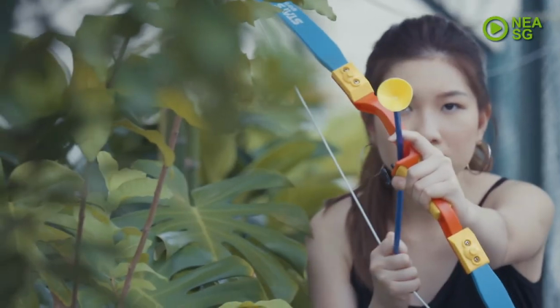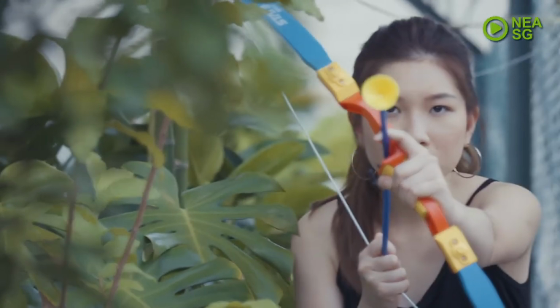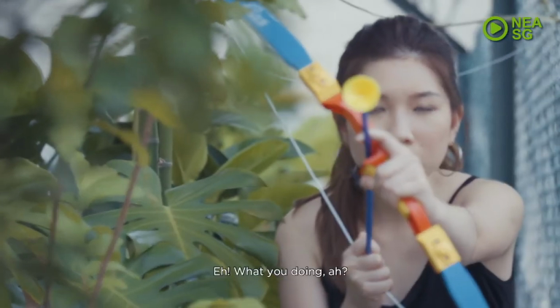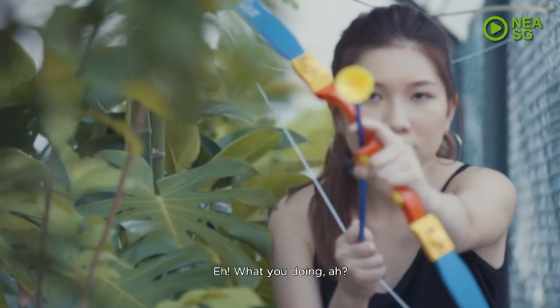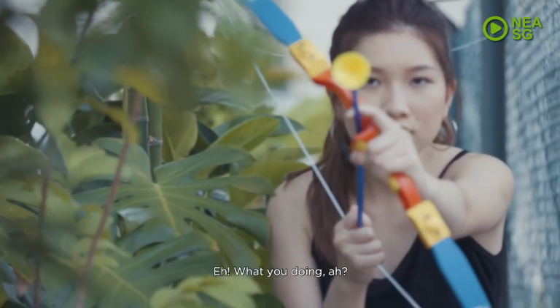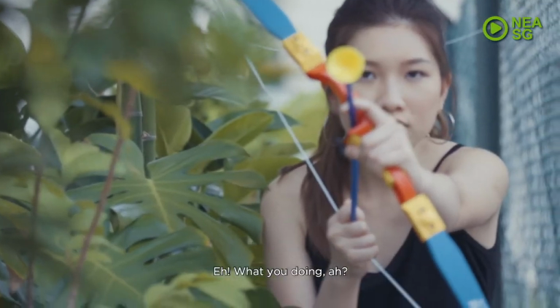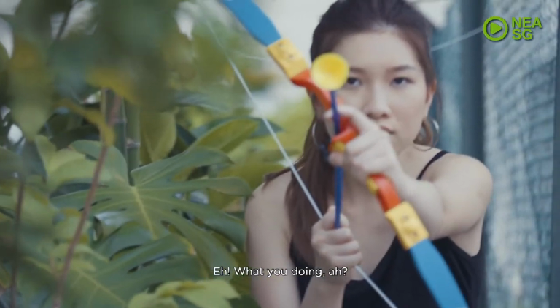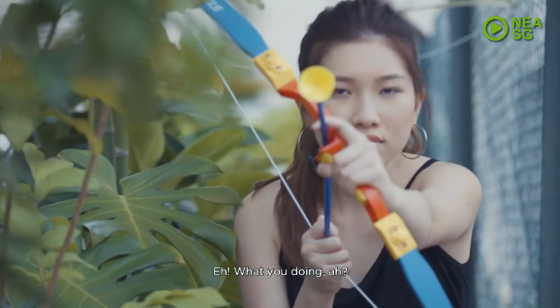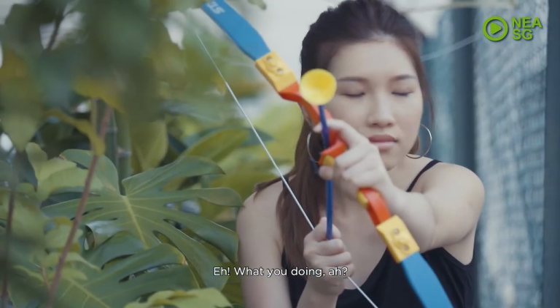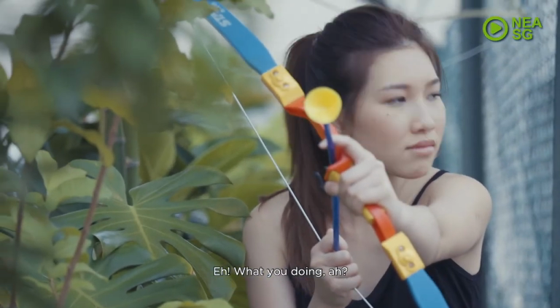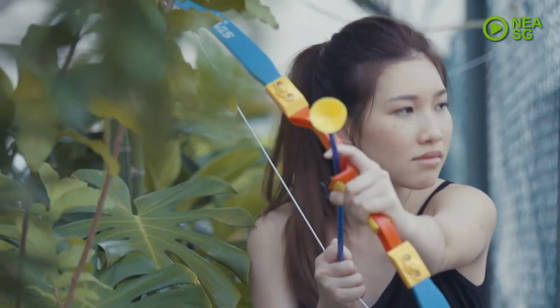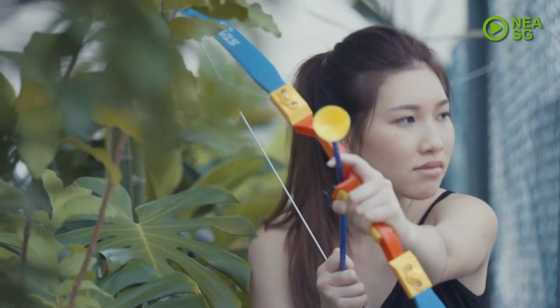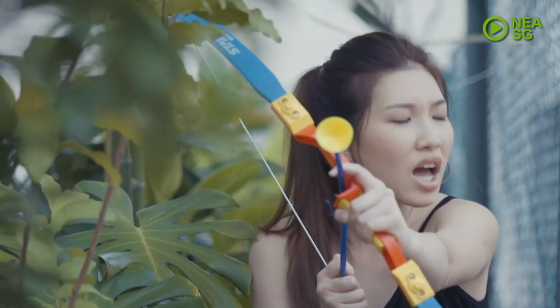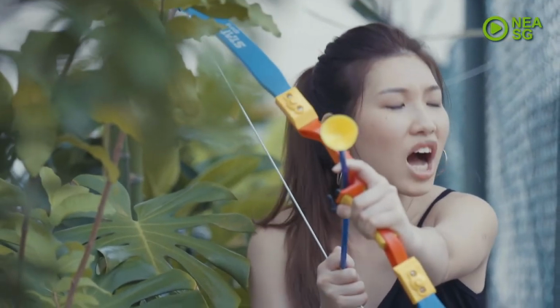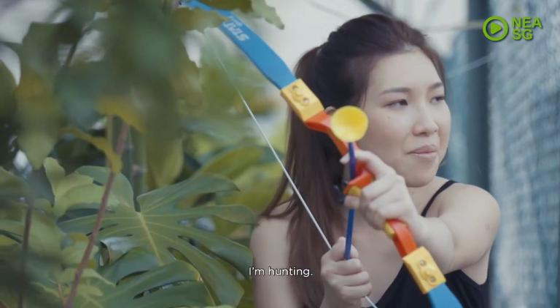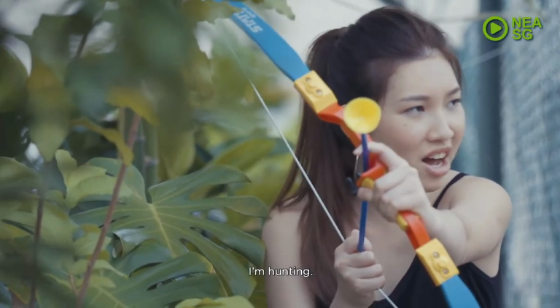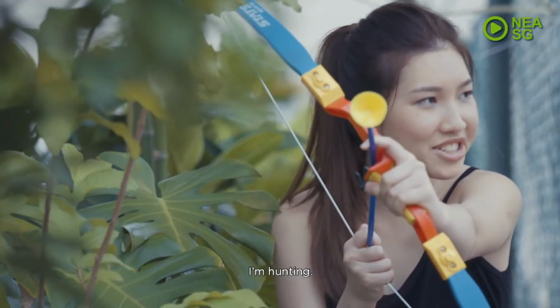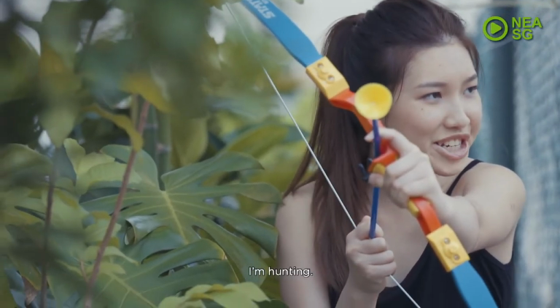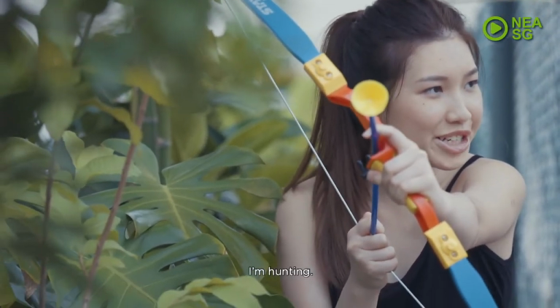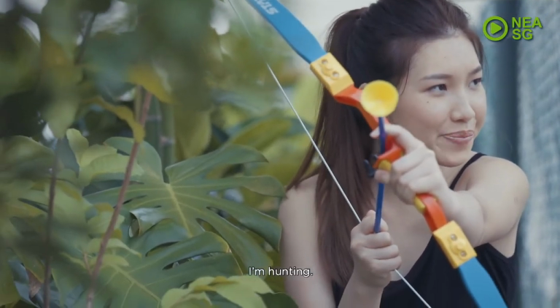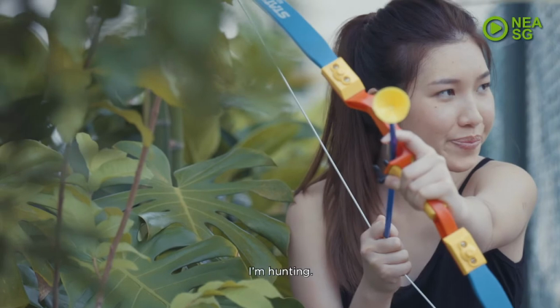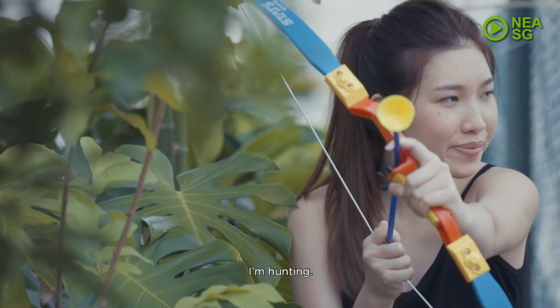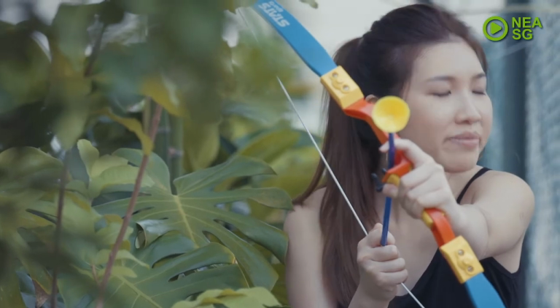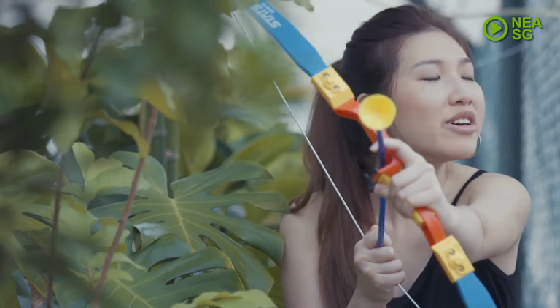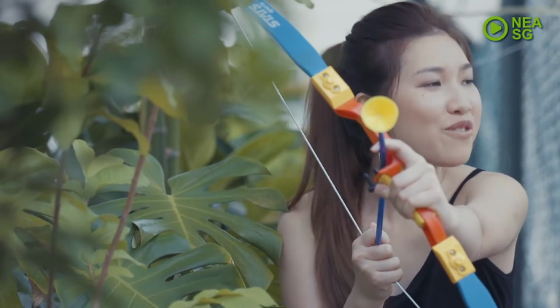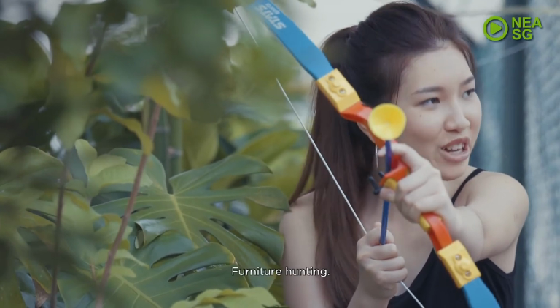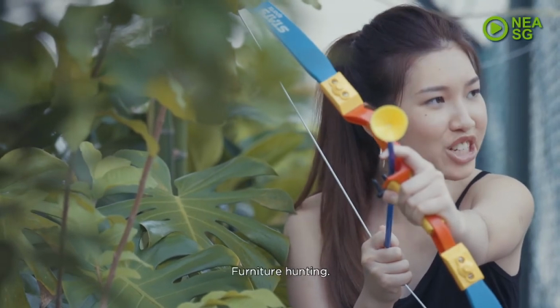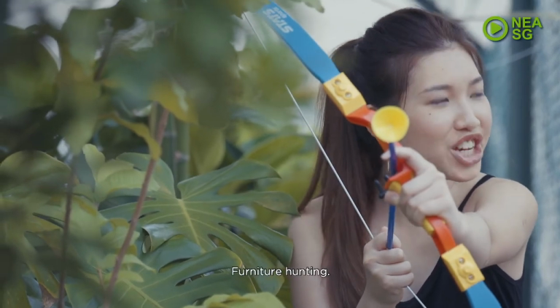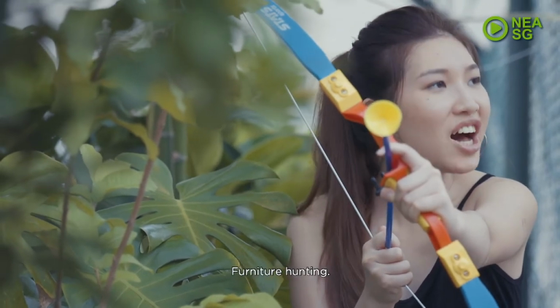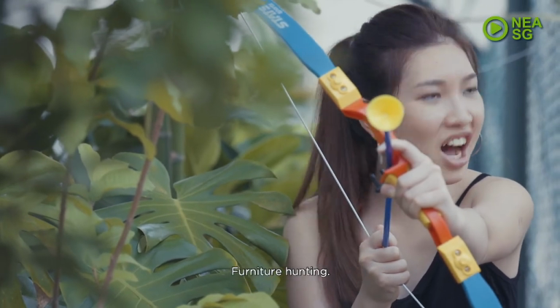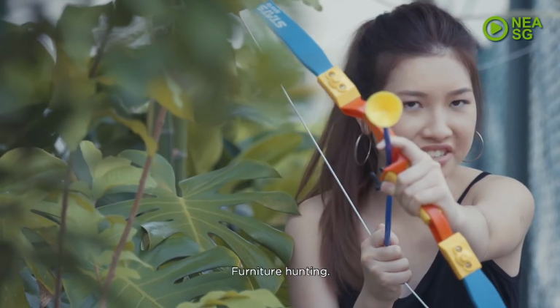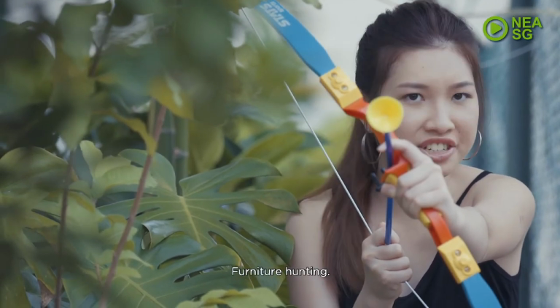Hey, what are you doing? I'm hunting. Furniture hunting.